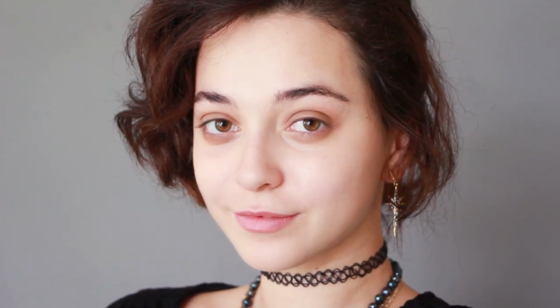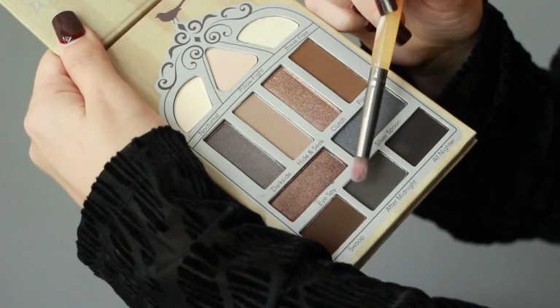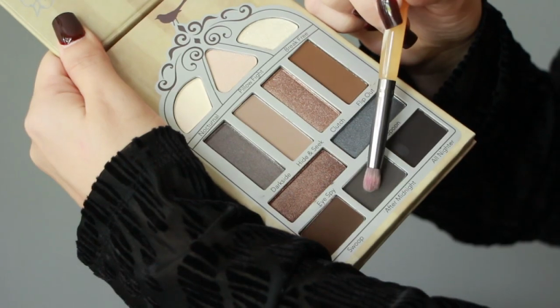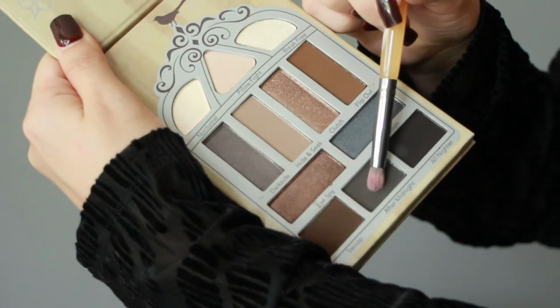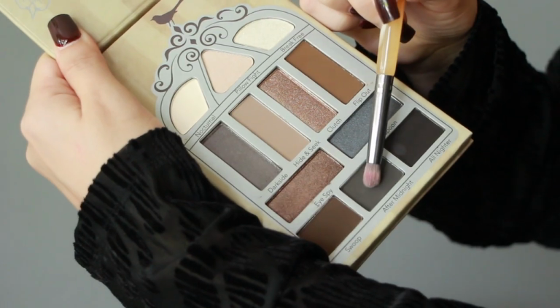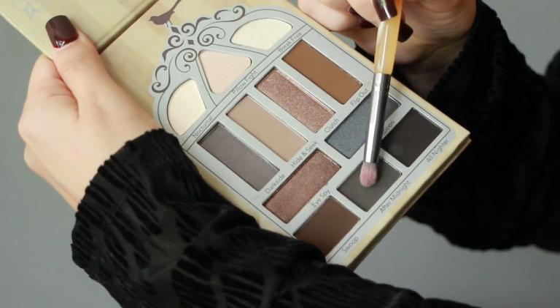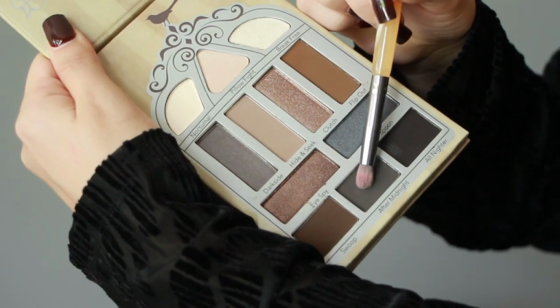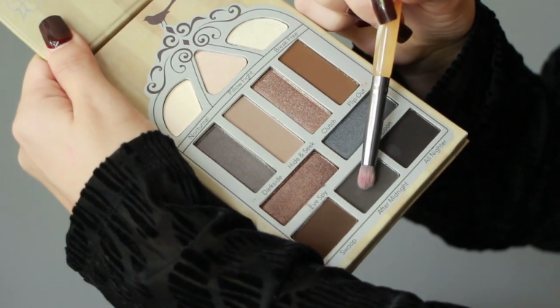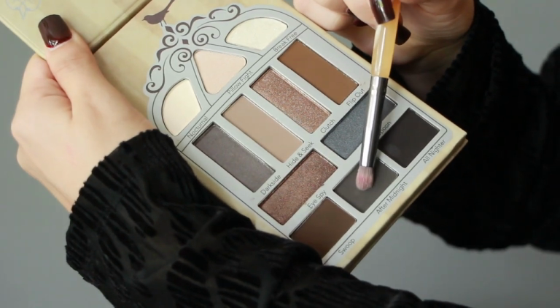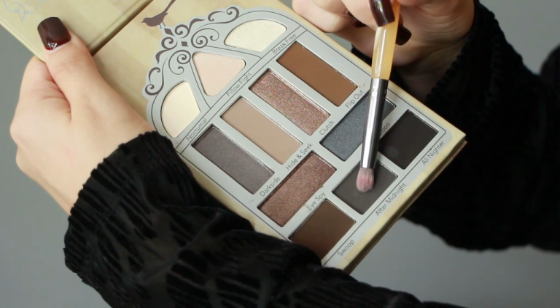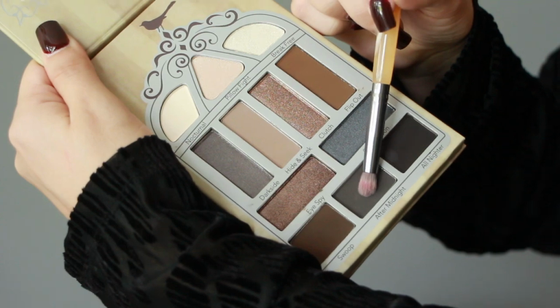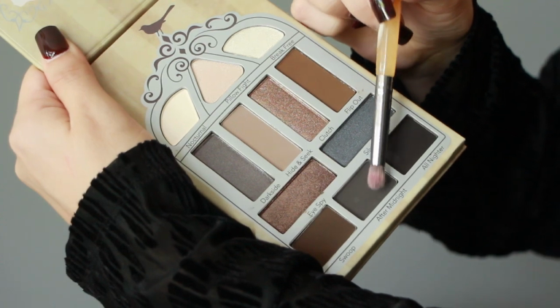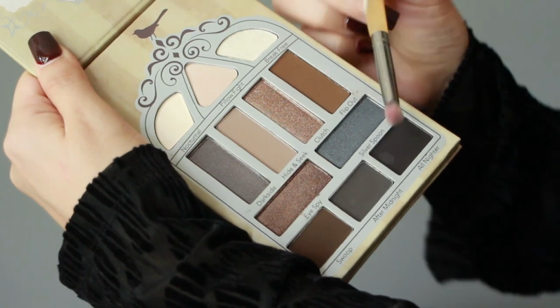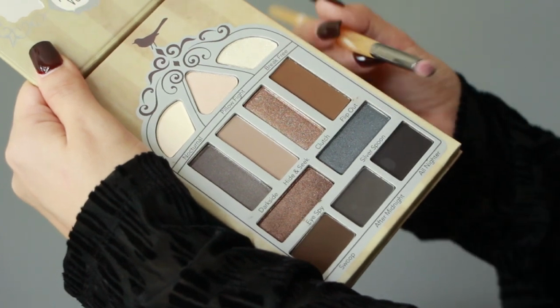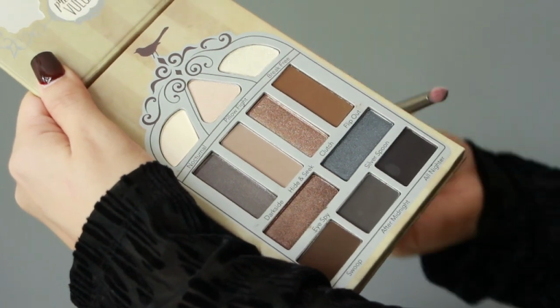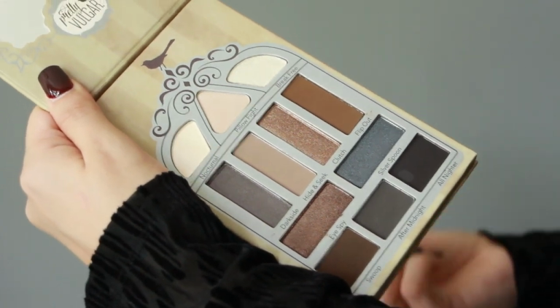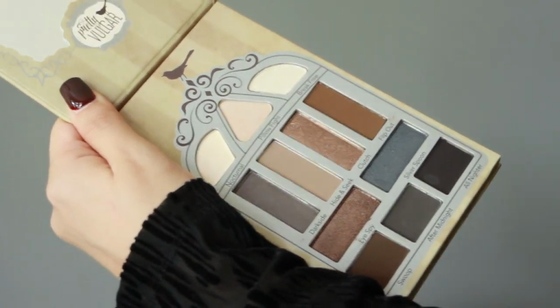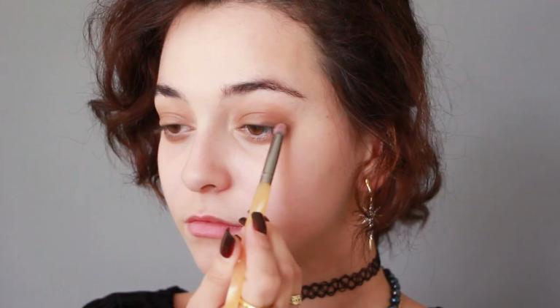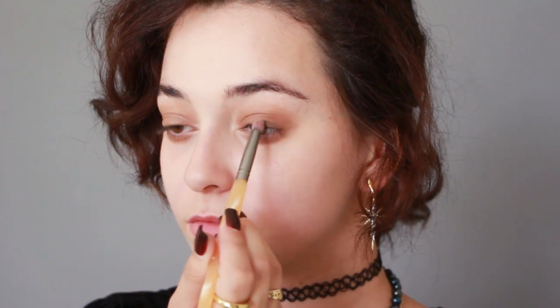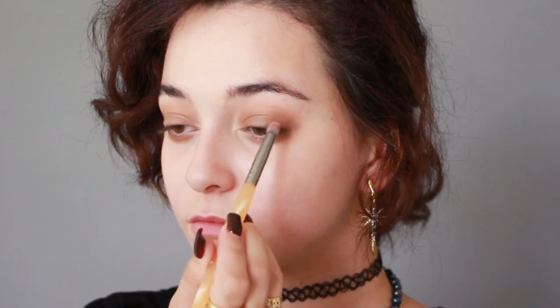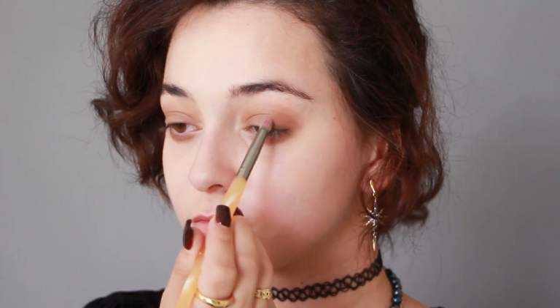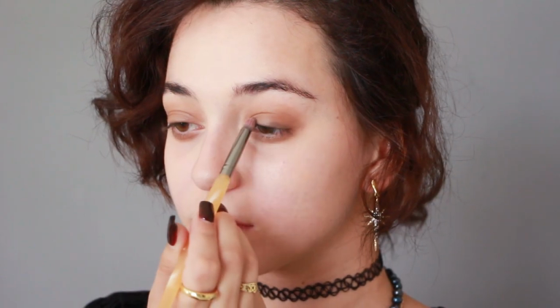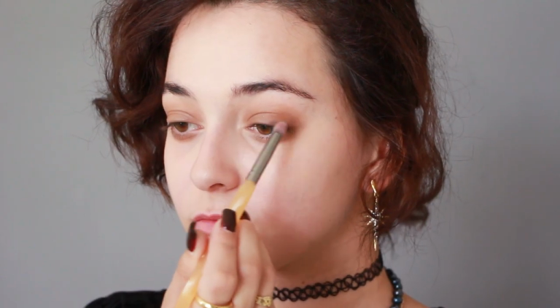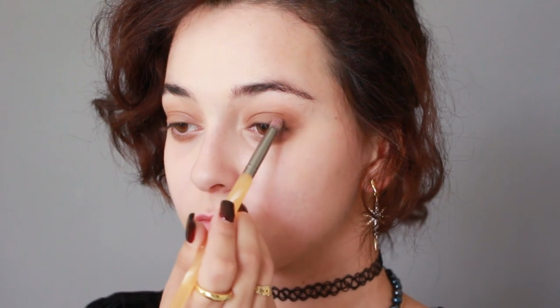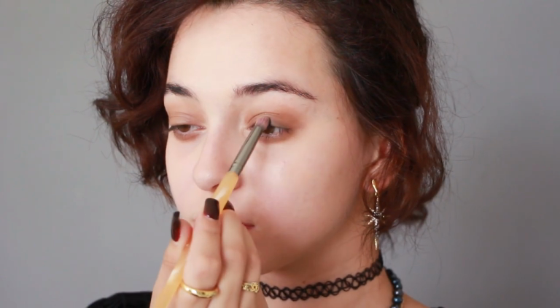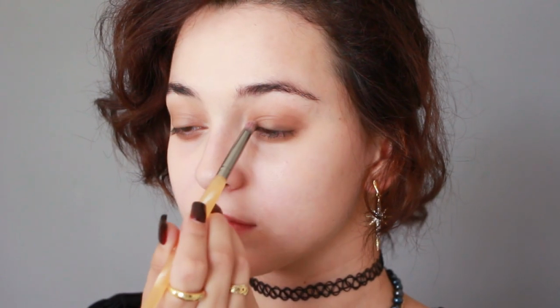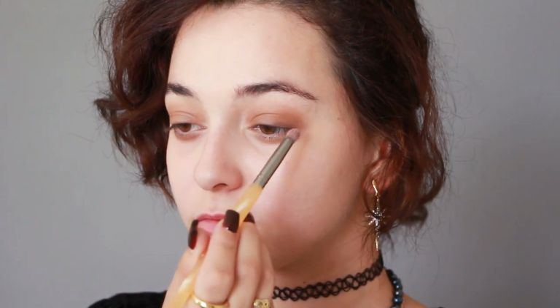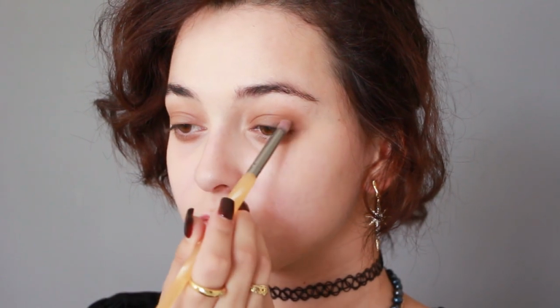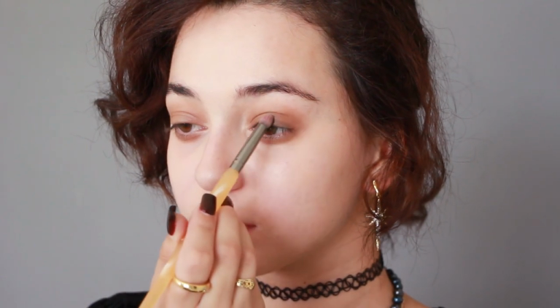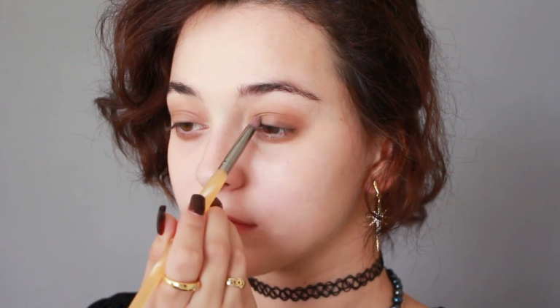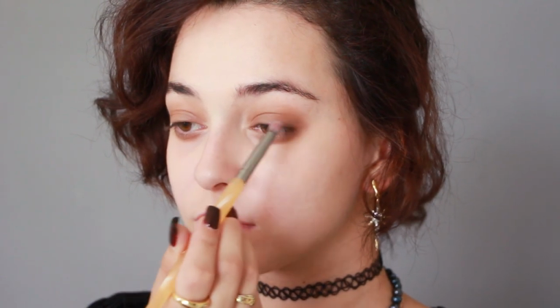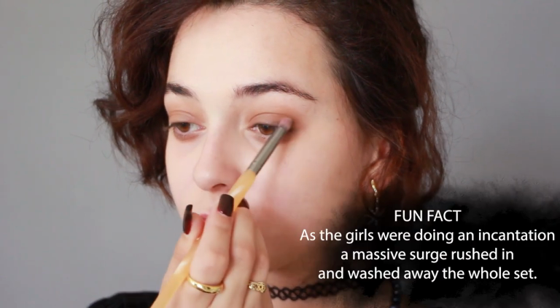Next I am grabbing the grey eyeshadow and applying it along my lashes to intensify the smoky grunge eye makeup Nancy has in the film.